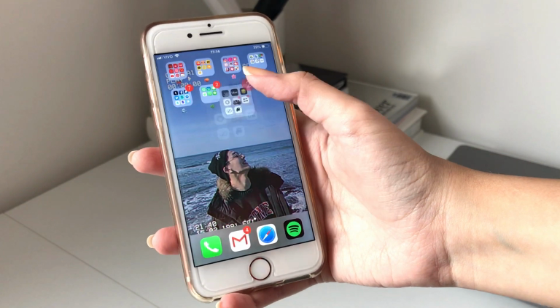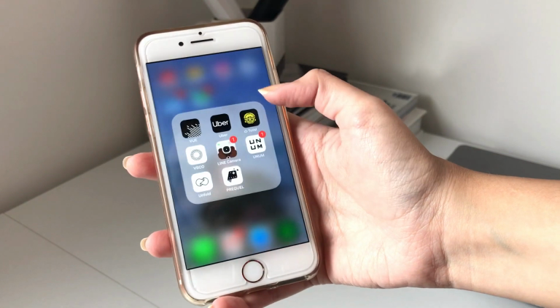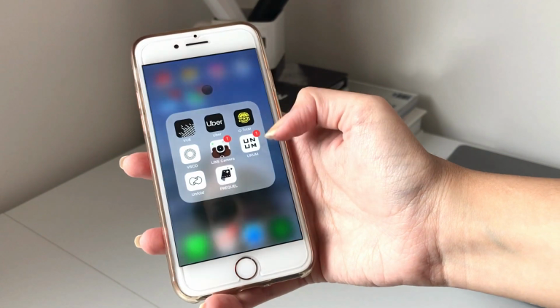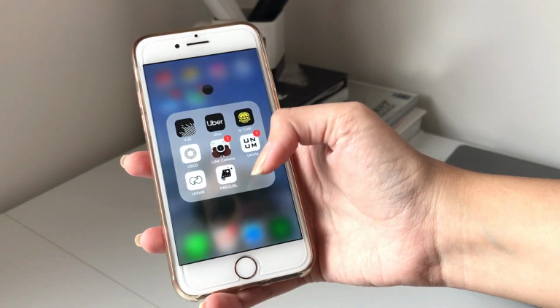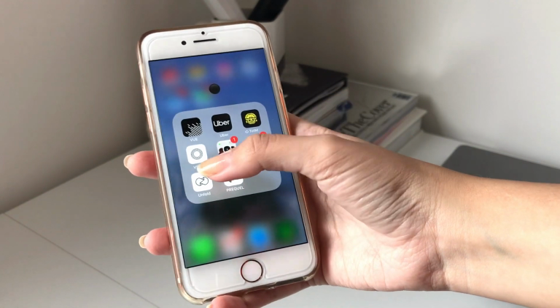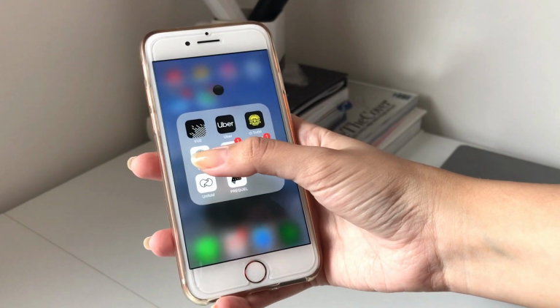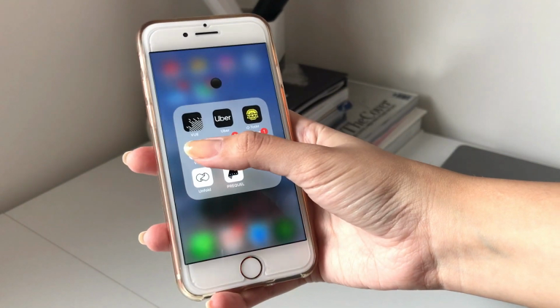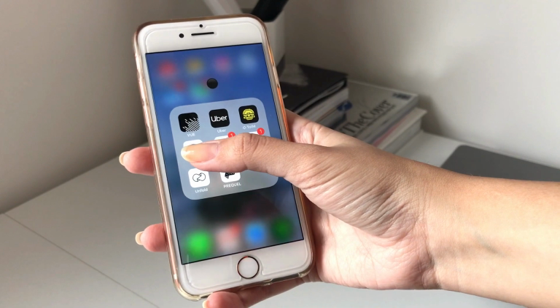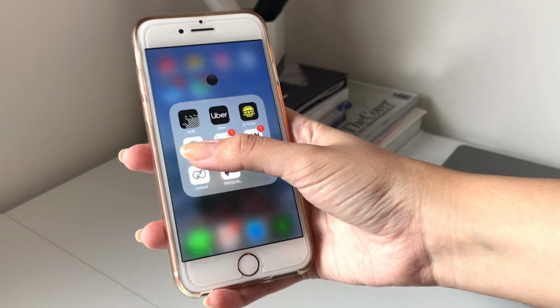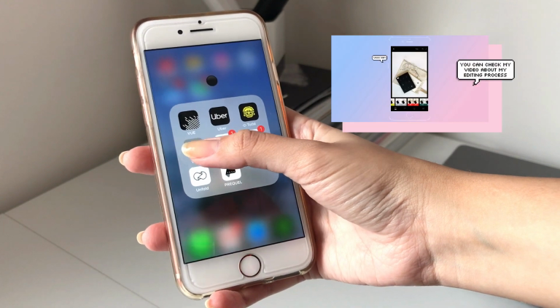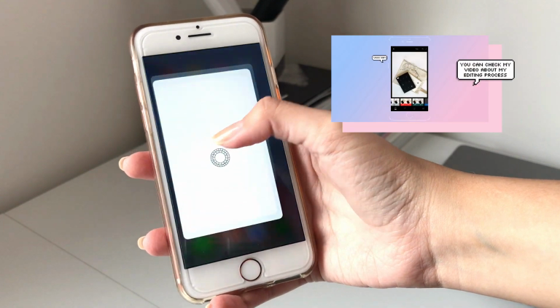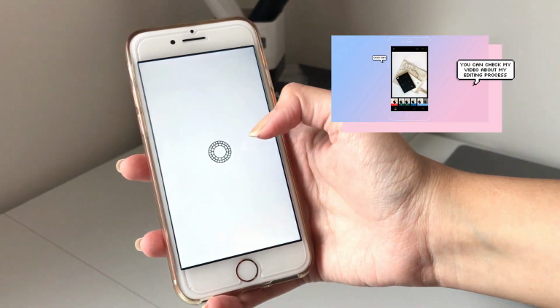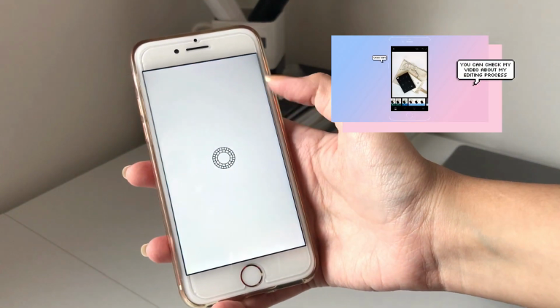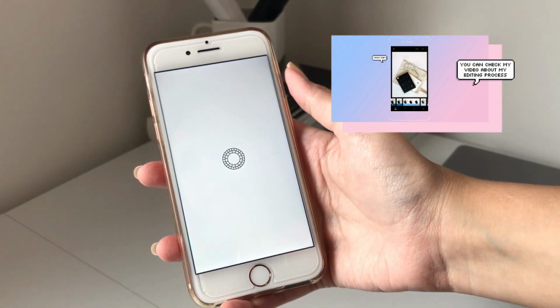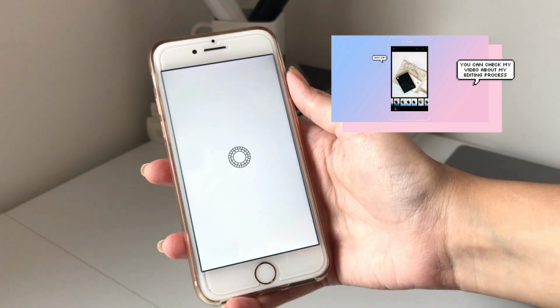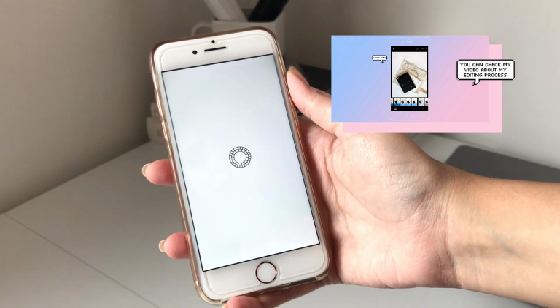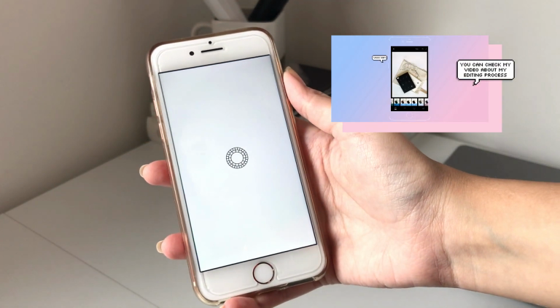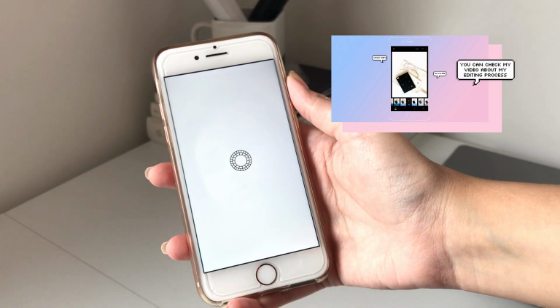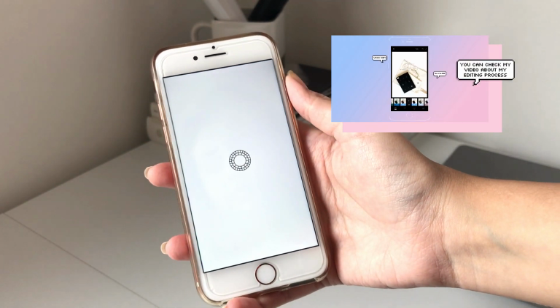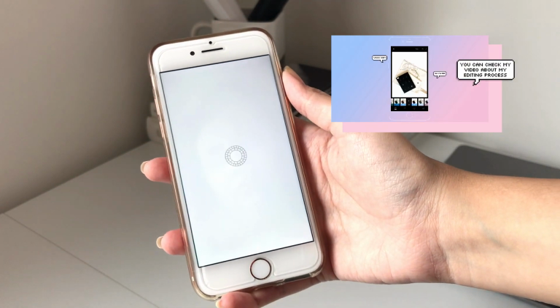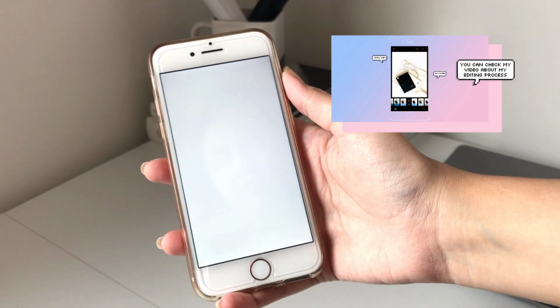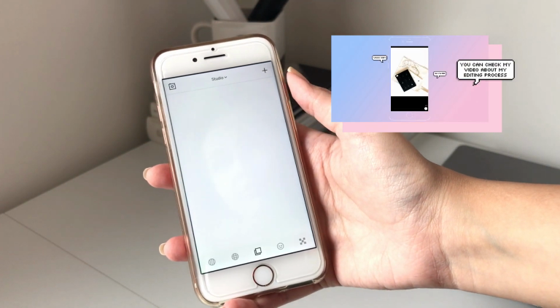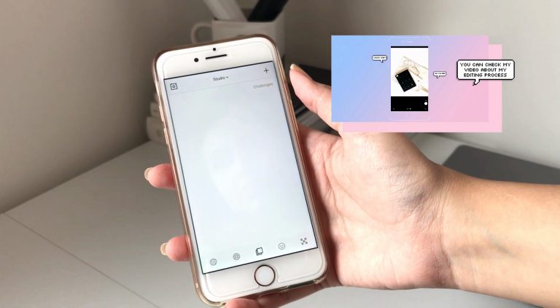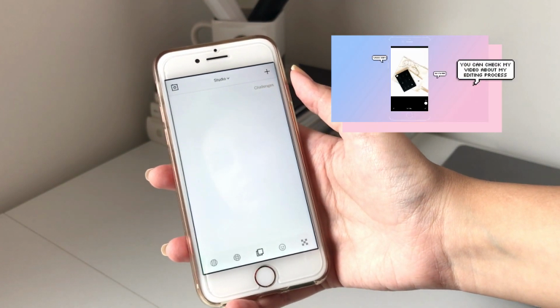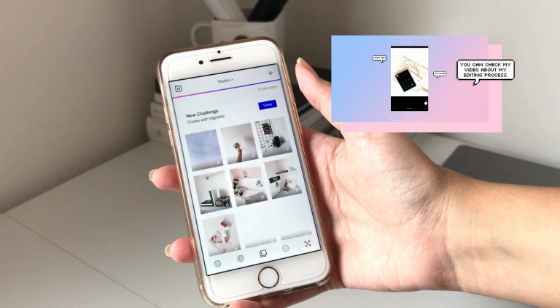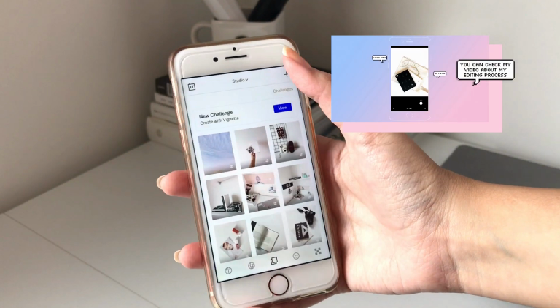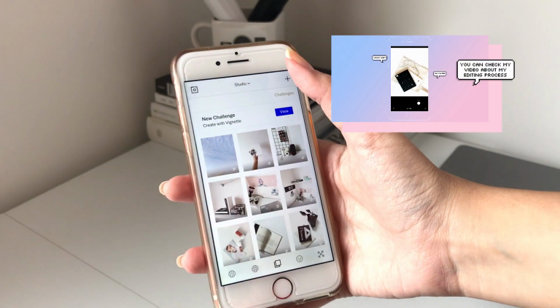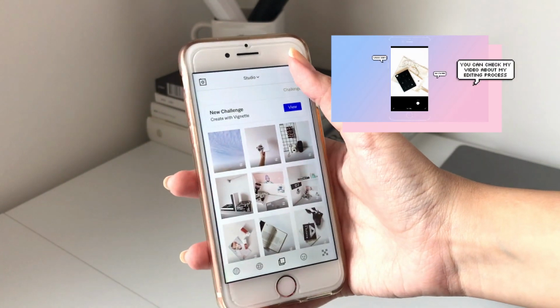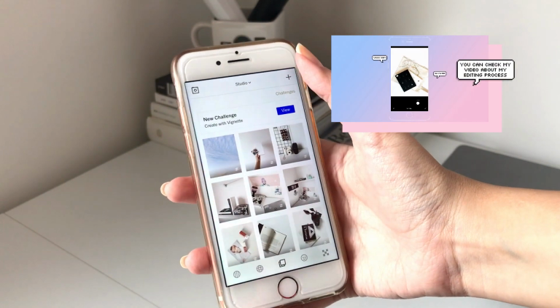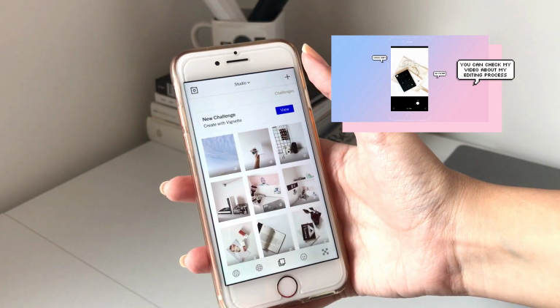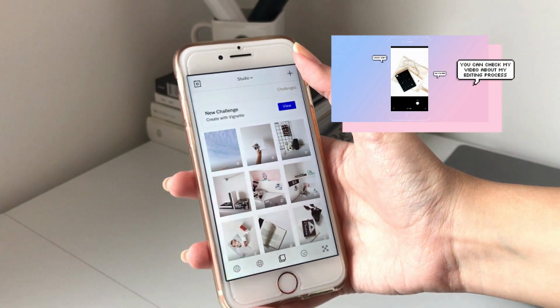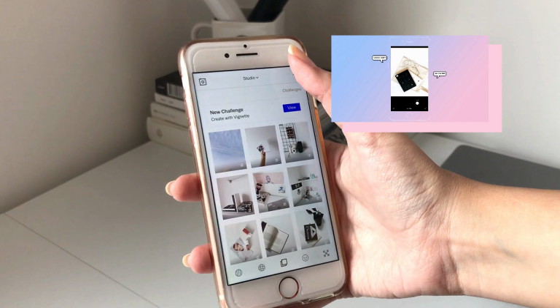Once I have a lot of photos, it's time to edit them. You can check out my video about my editing process later.